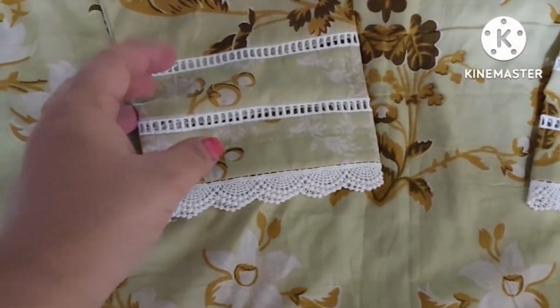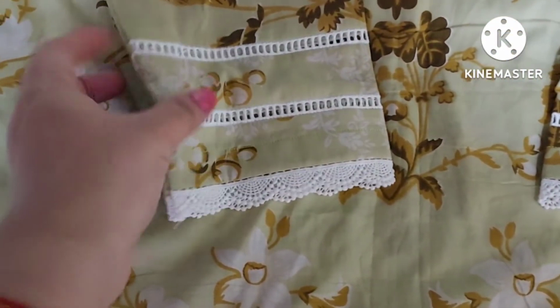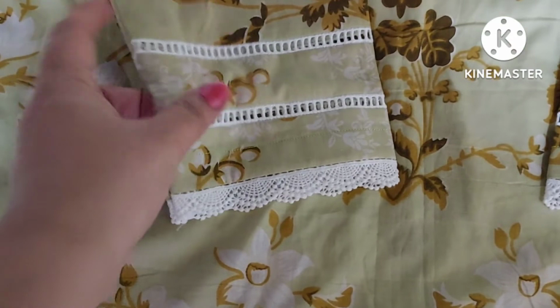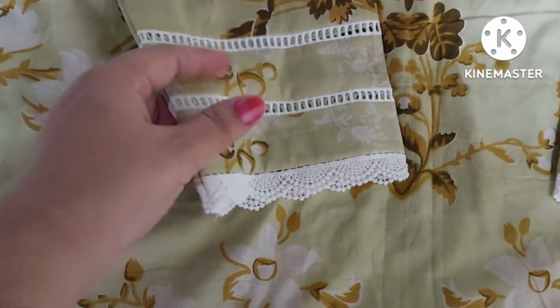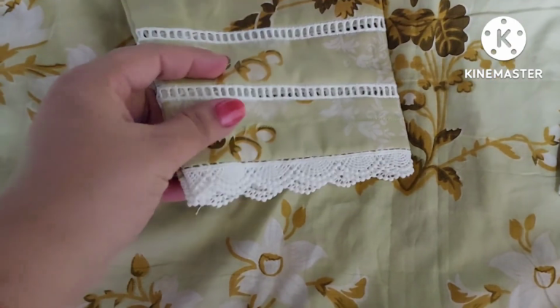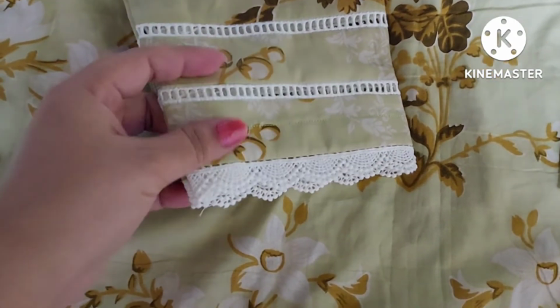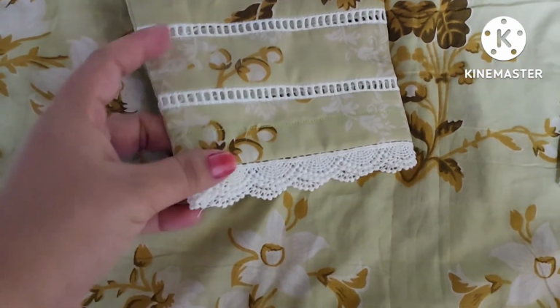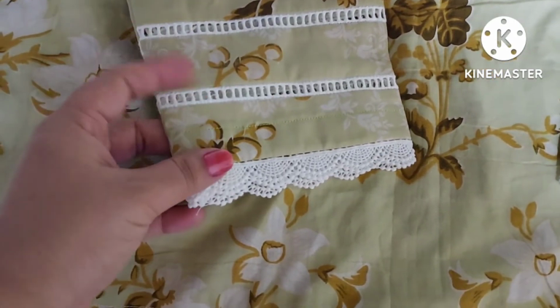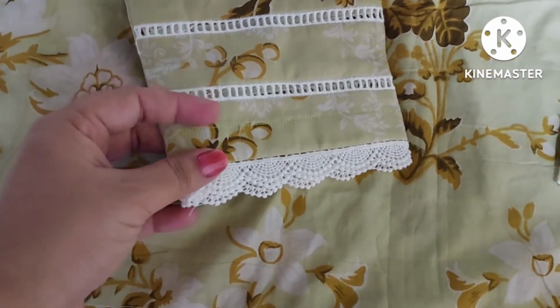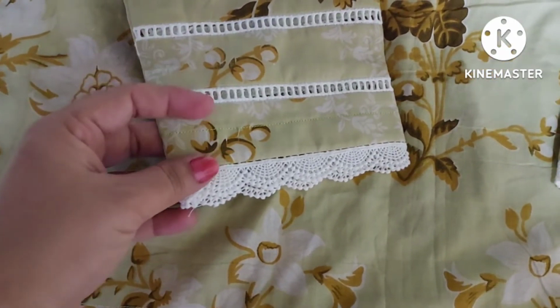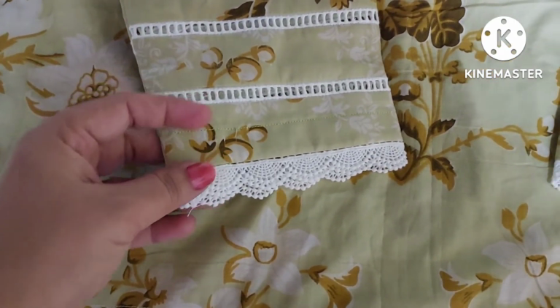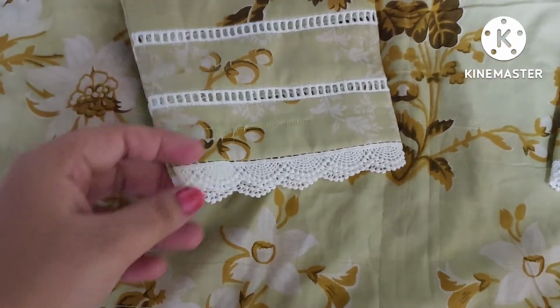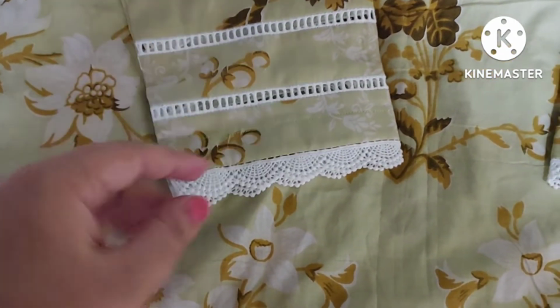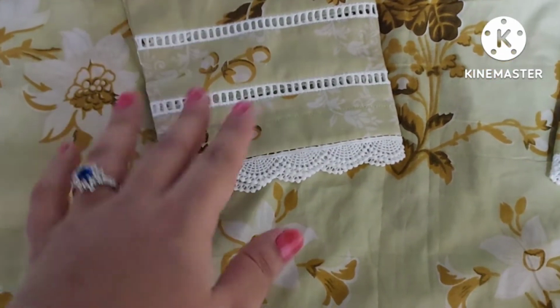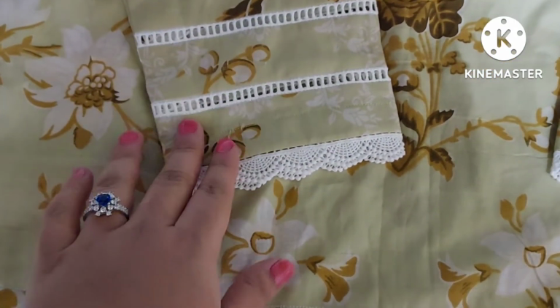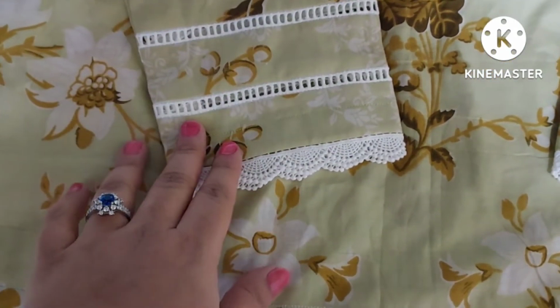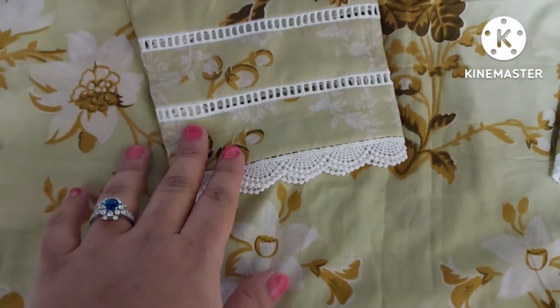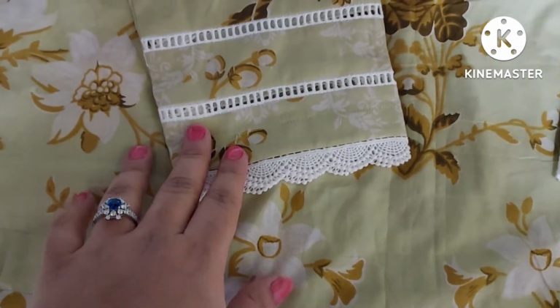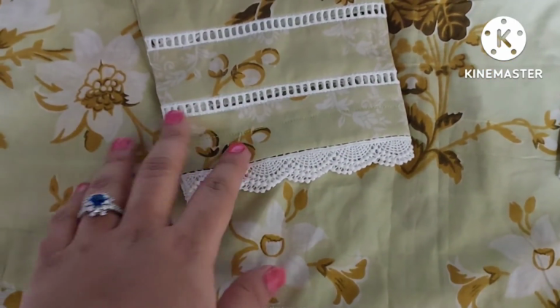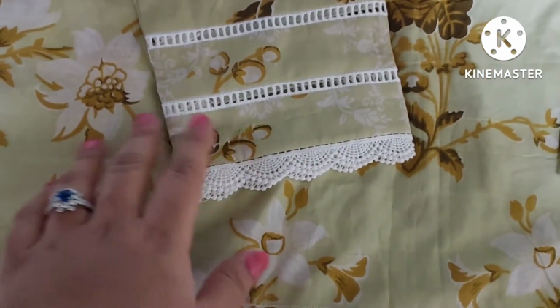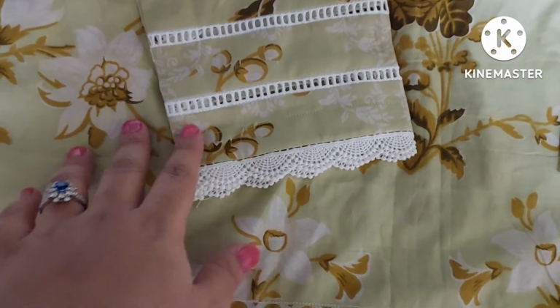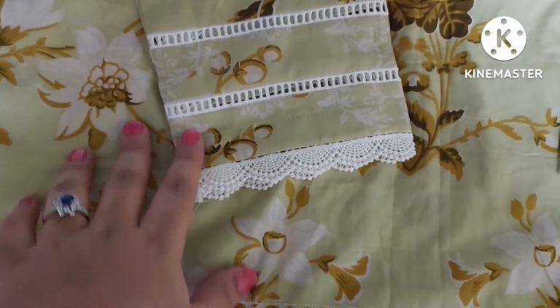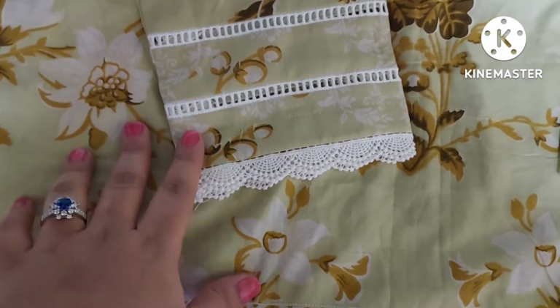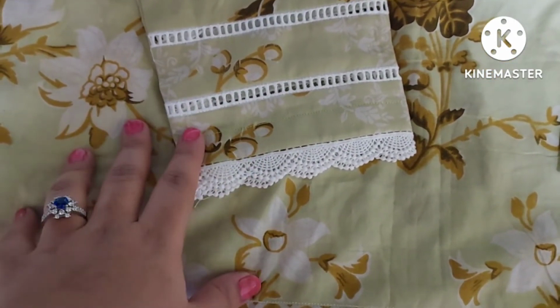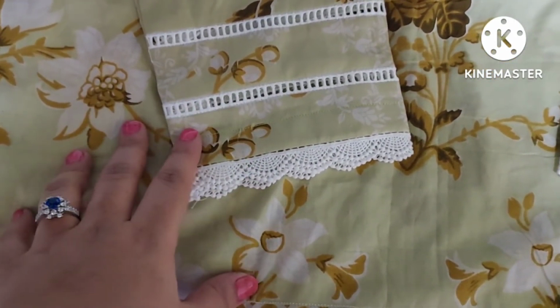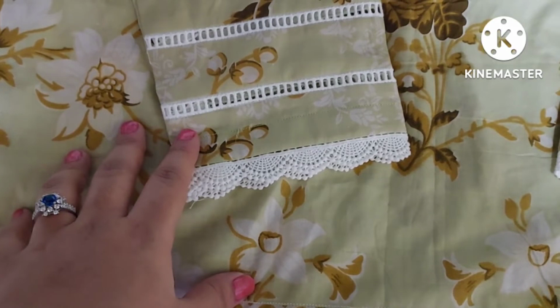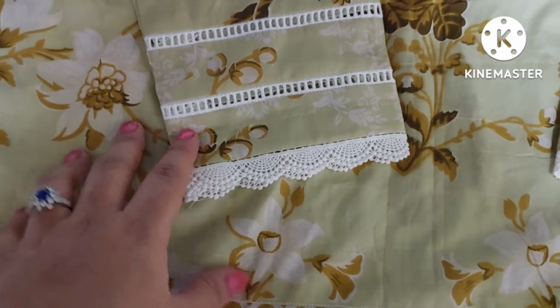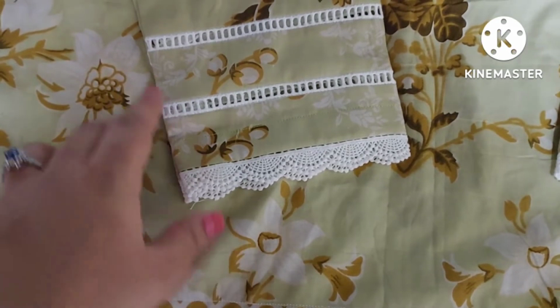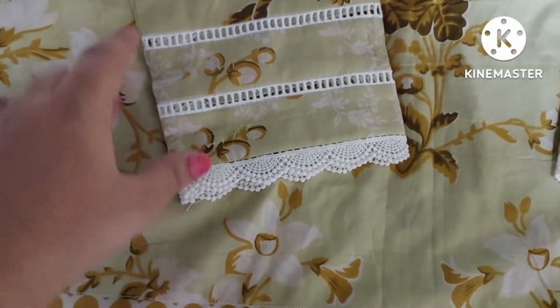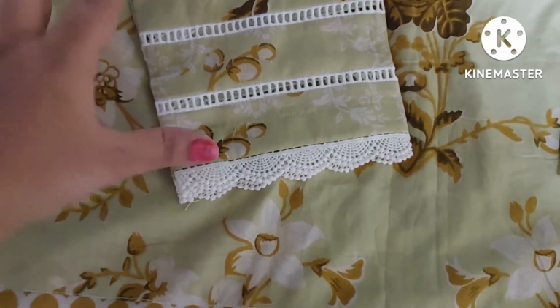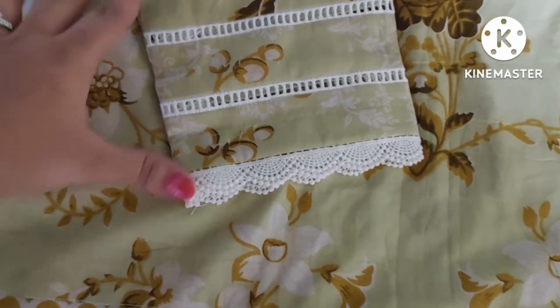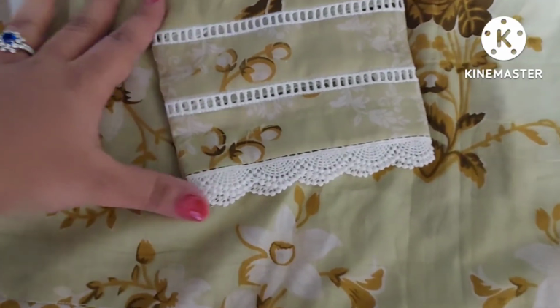इस तरह की लेसेस का आजकल बहुत ट्रेंड है और पहने हुई भी बहुत प्यारी लगती है।